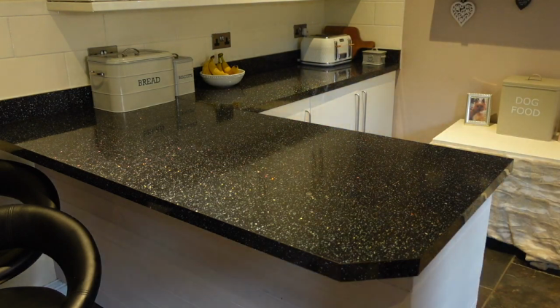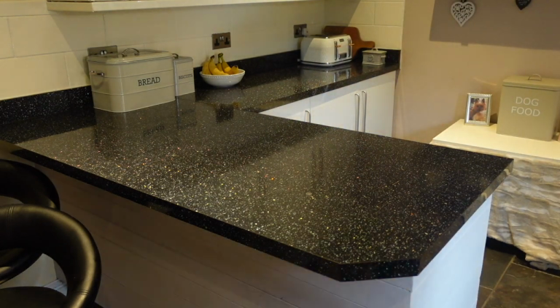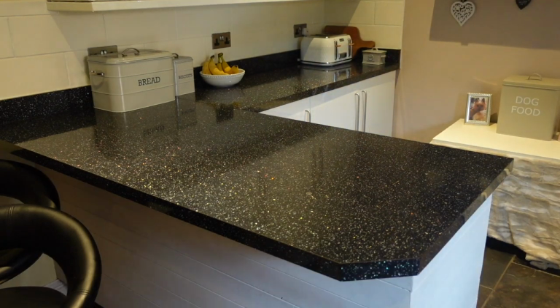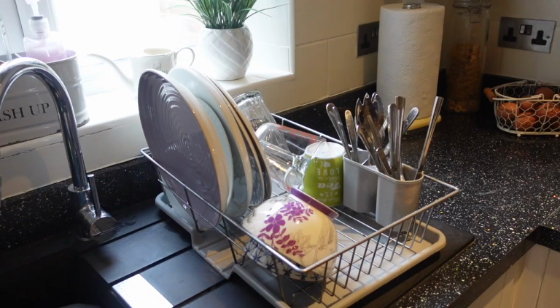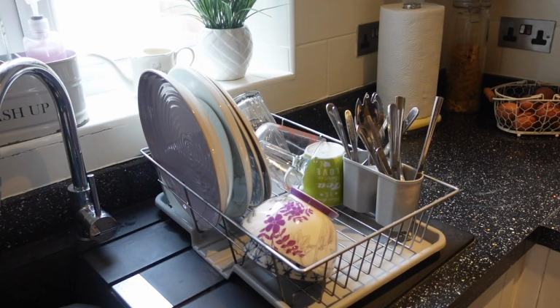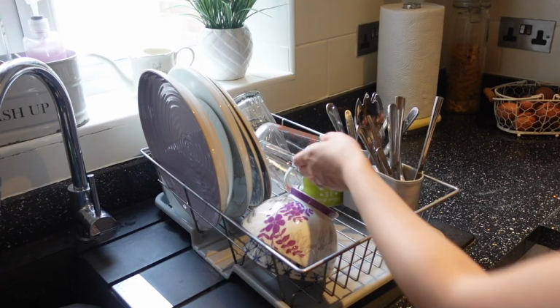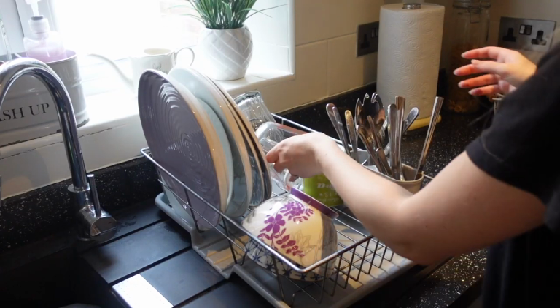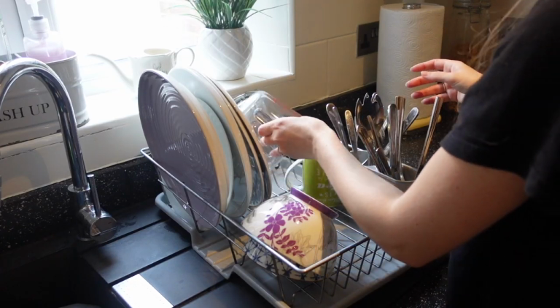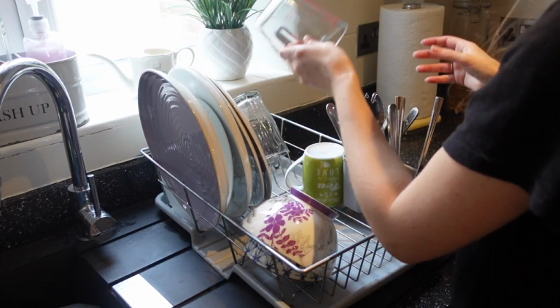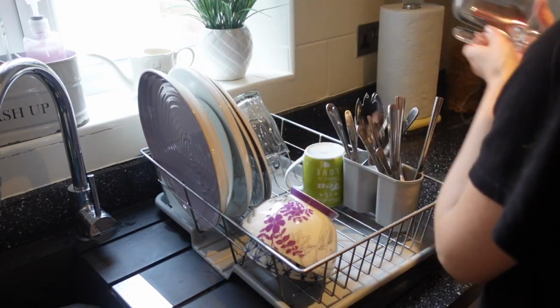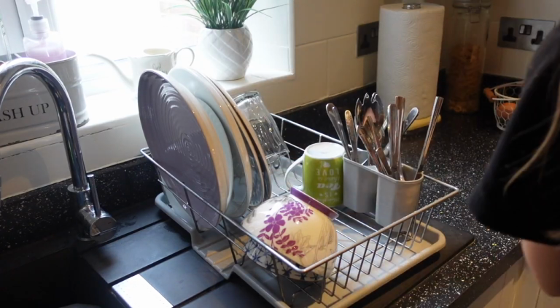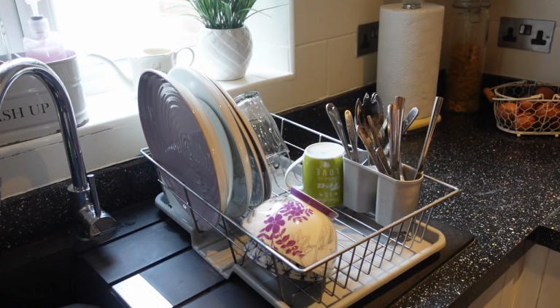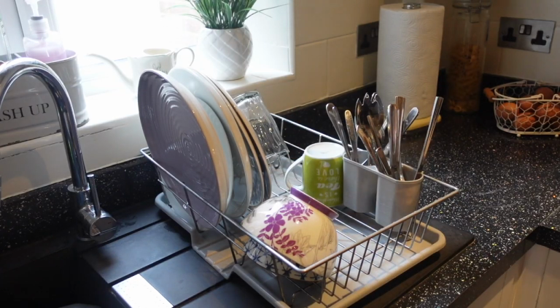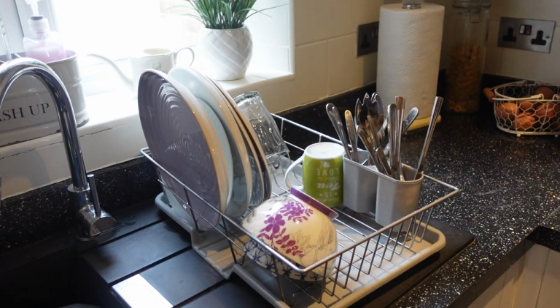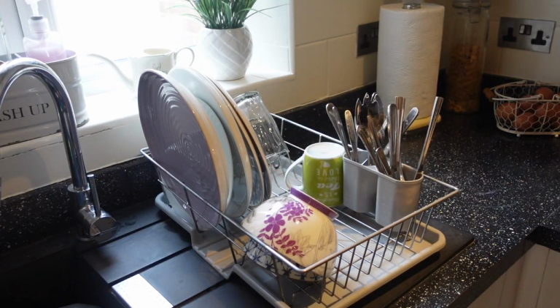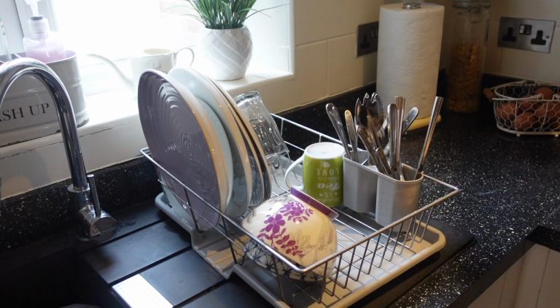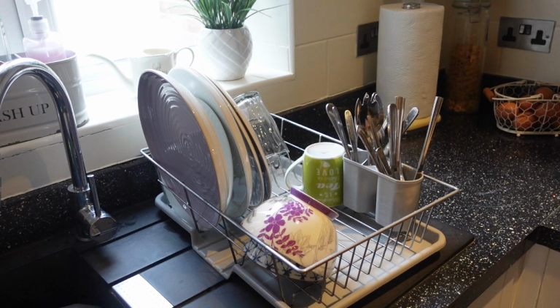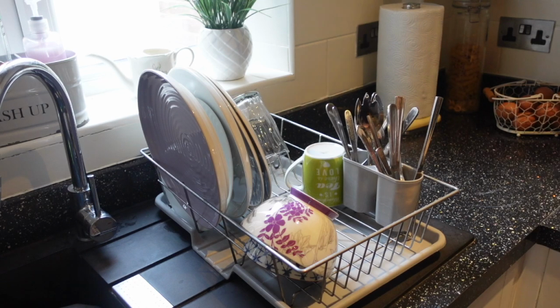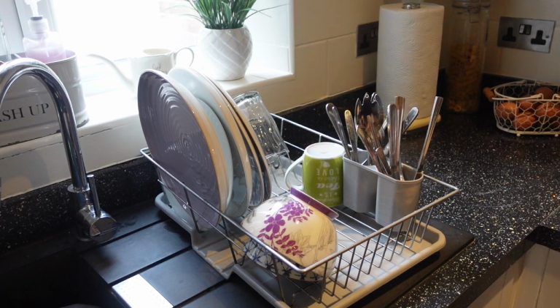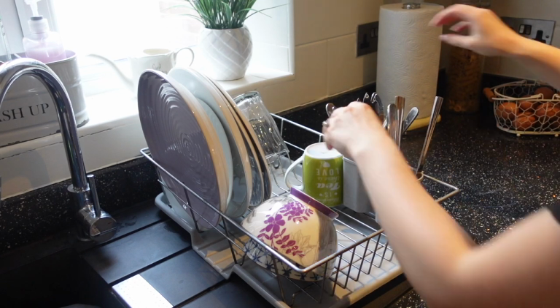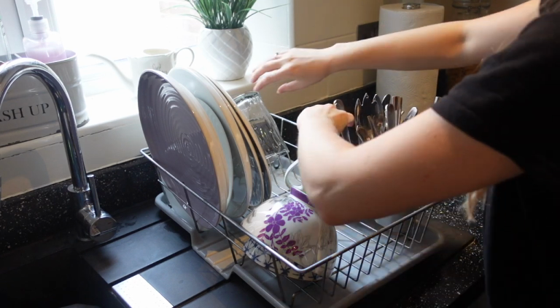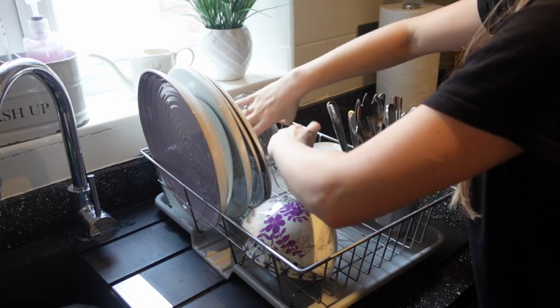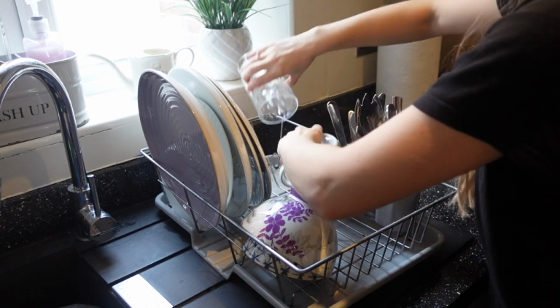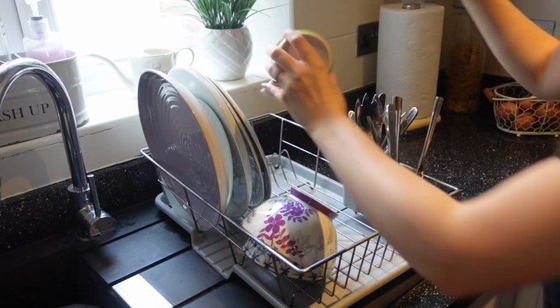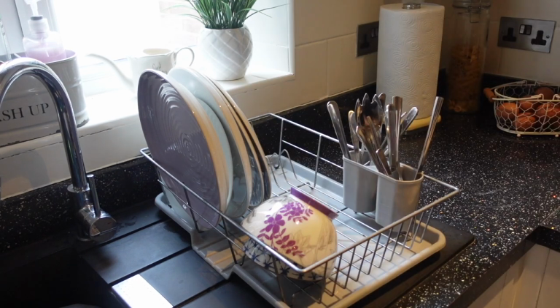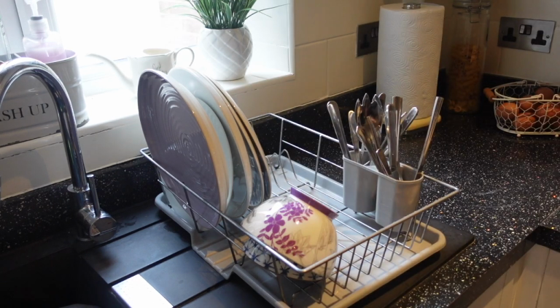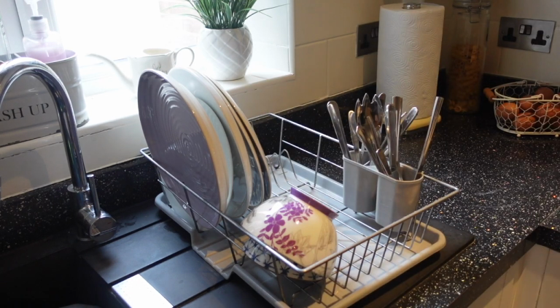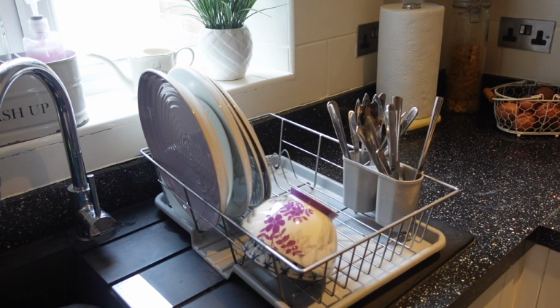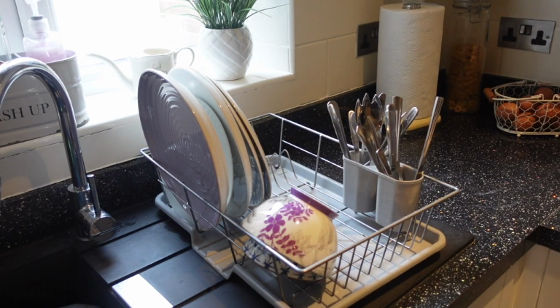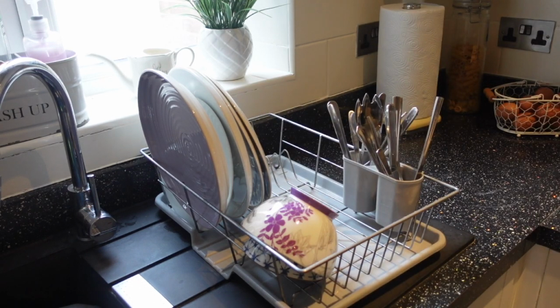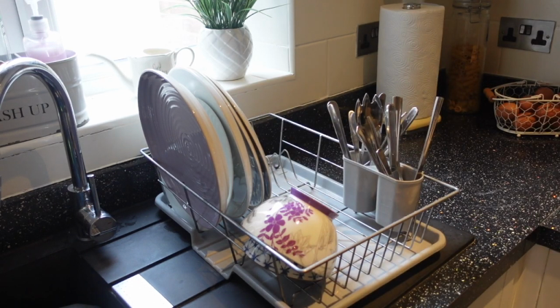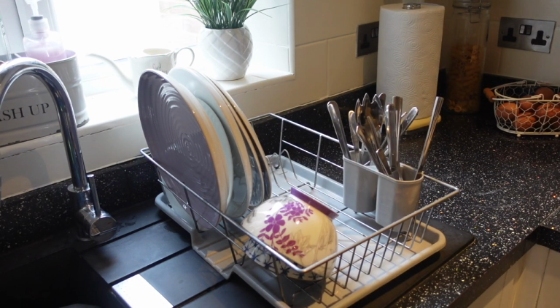Now moving on to the dishes that have been drying overnight — I'm just going to put them away where they should be.